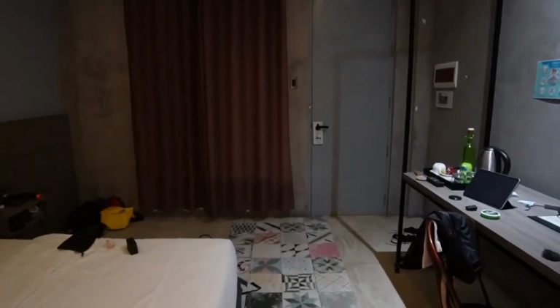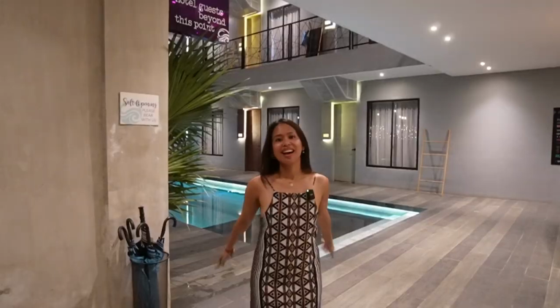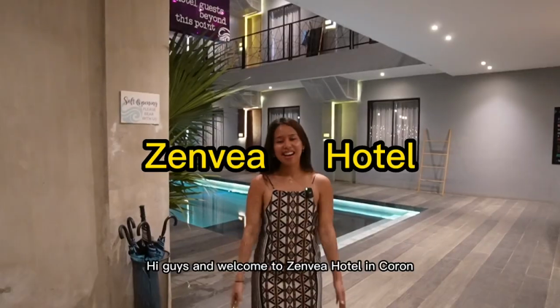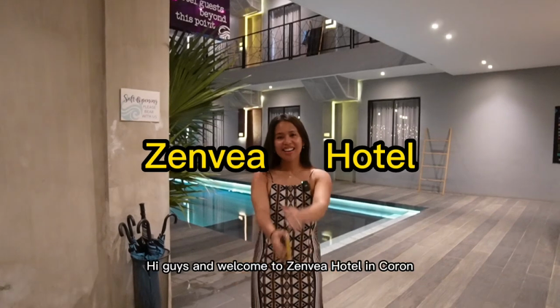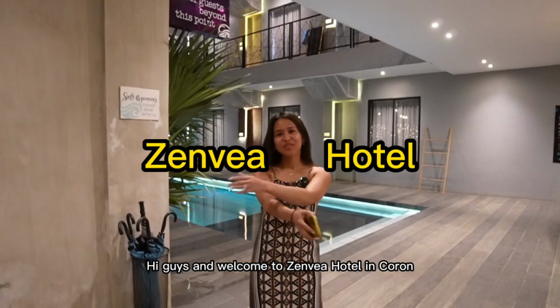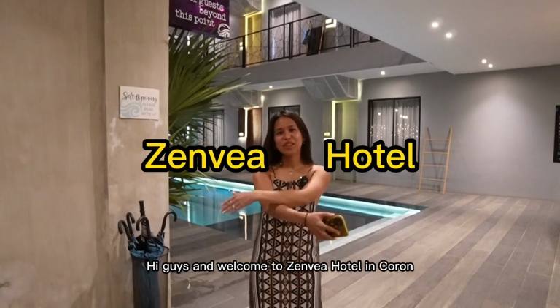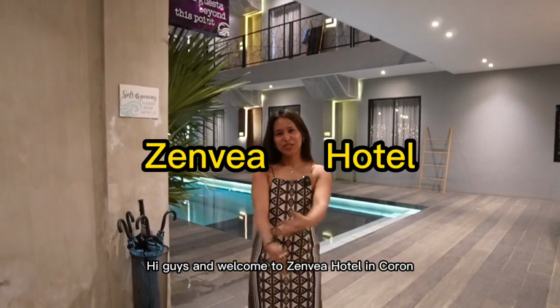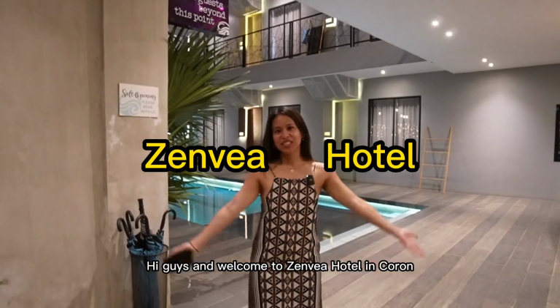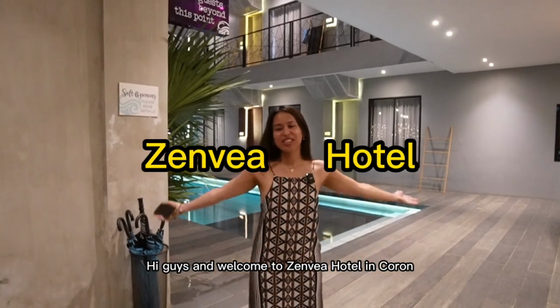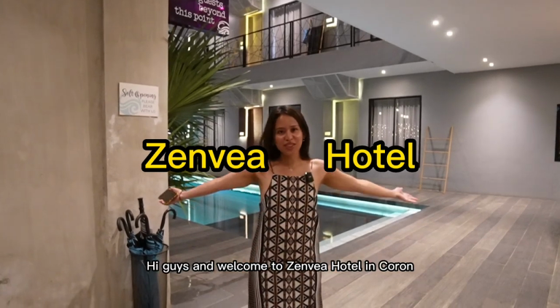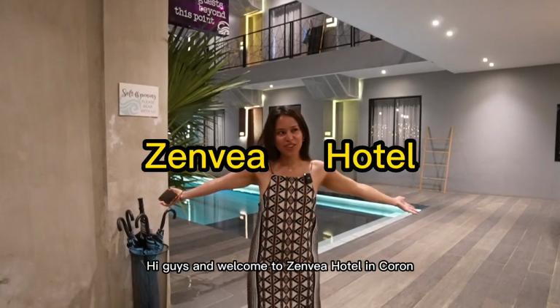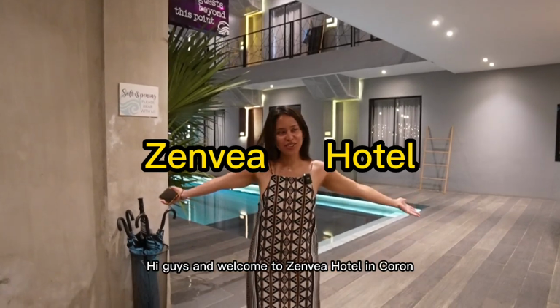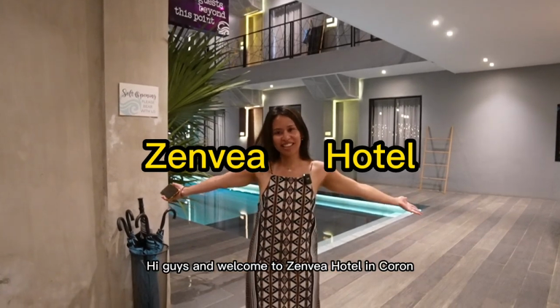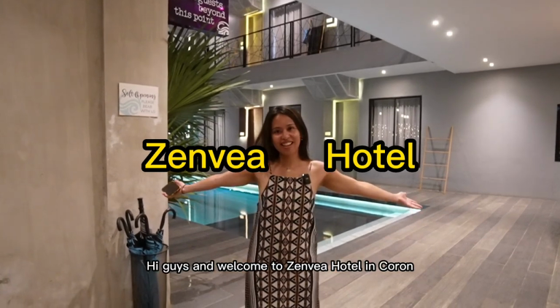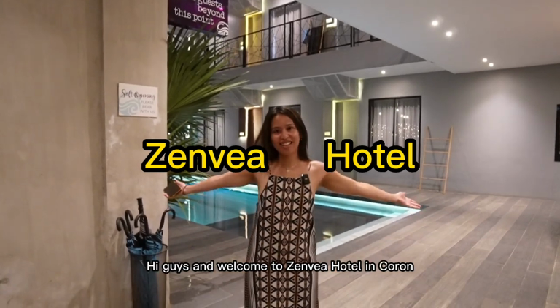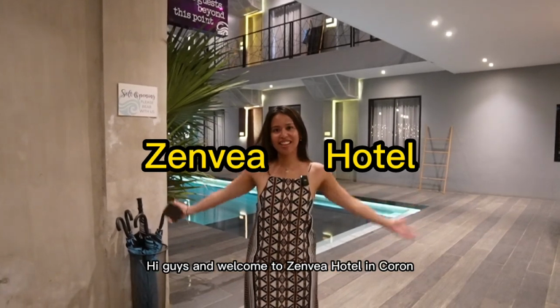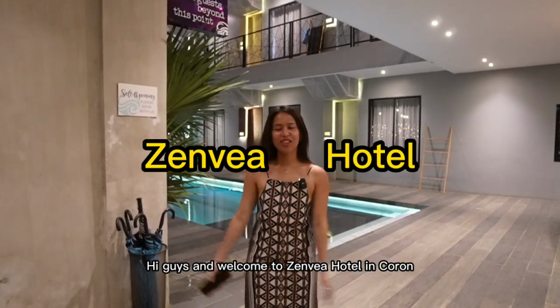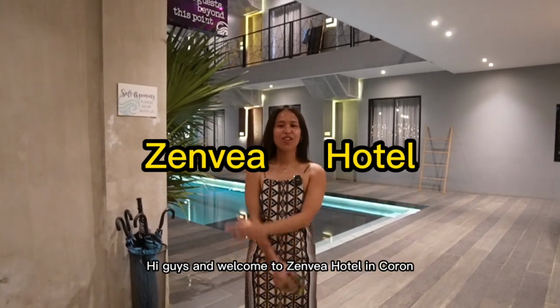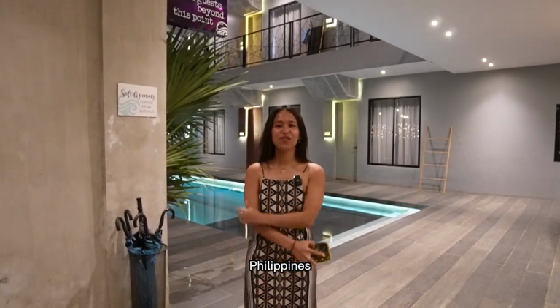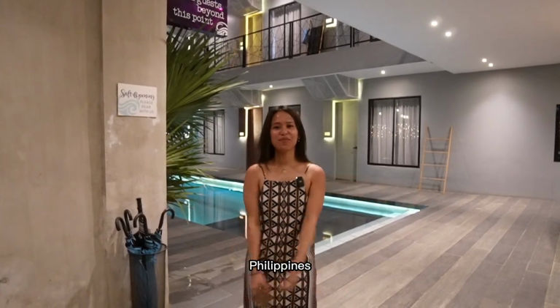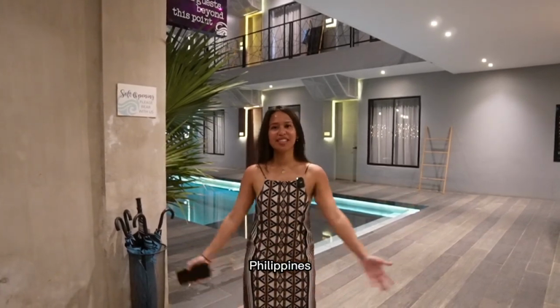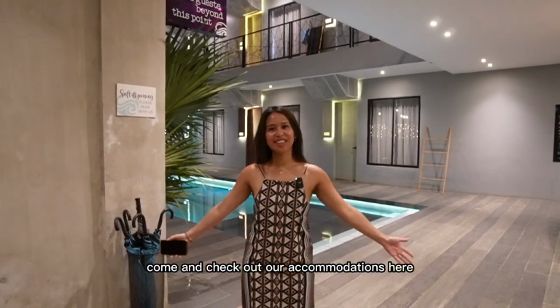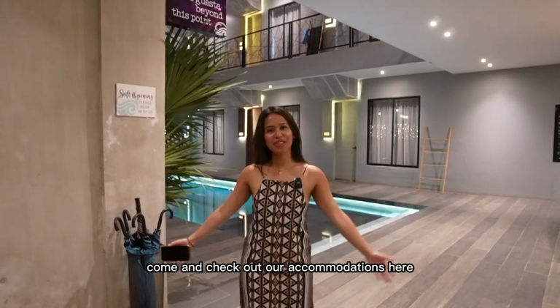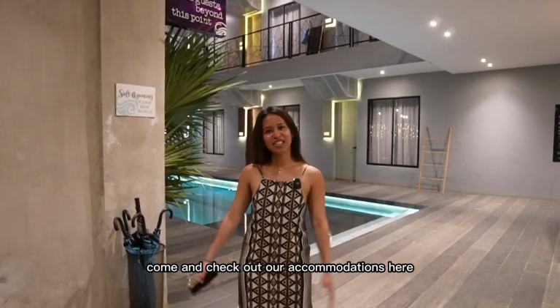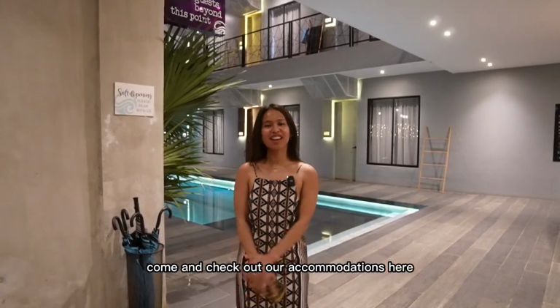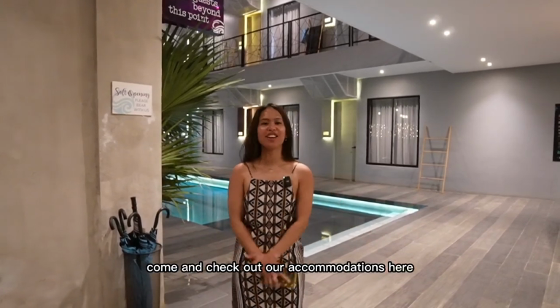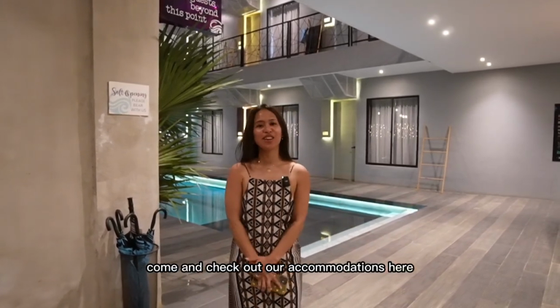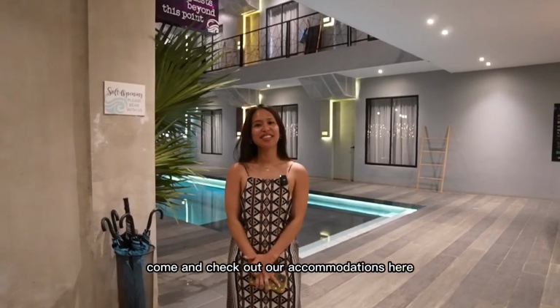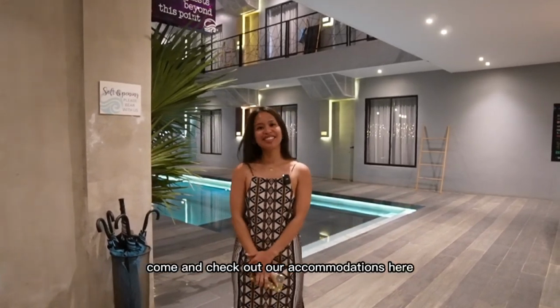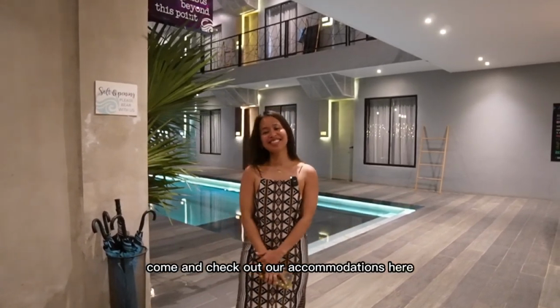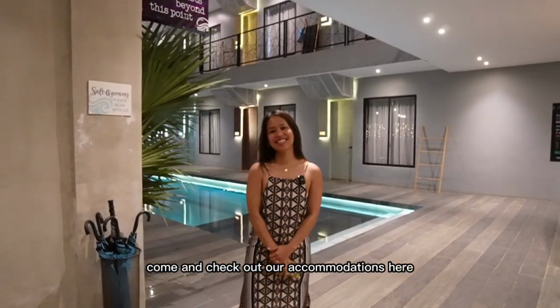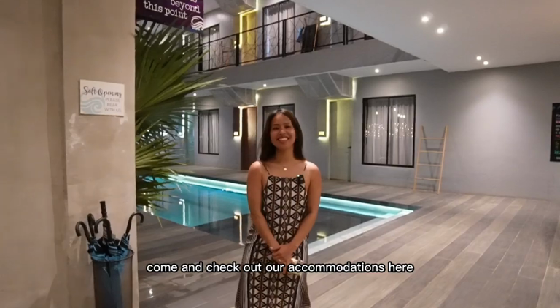Hi guys and welcome to Zenbia Hotel in Coron, Philippines. Come and check out our accommodations here!